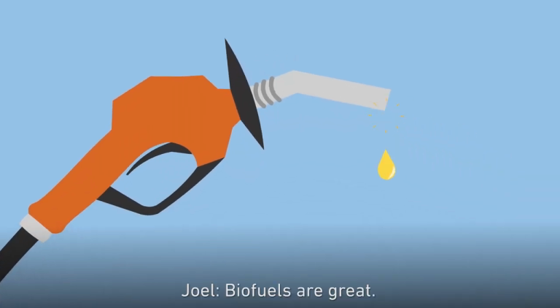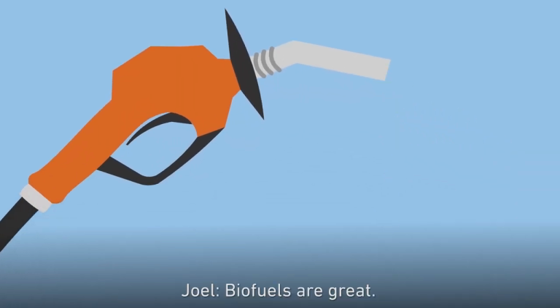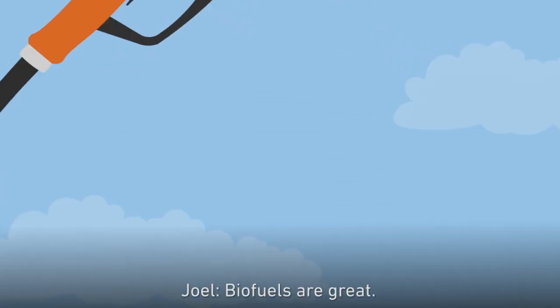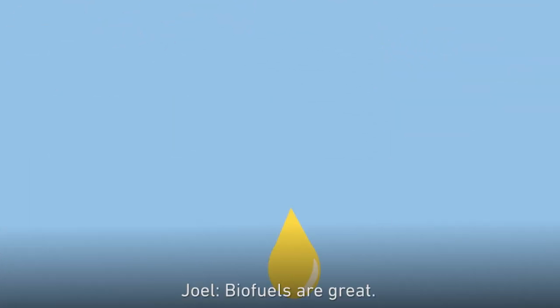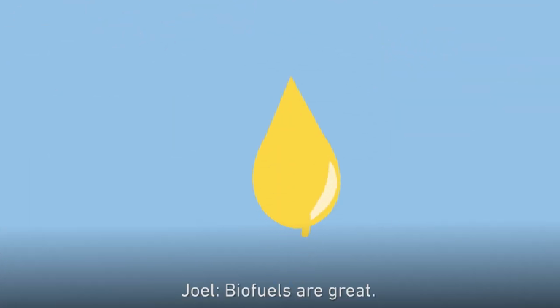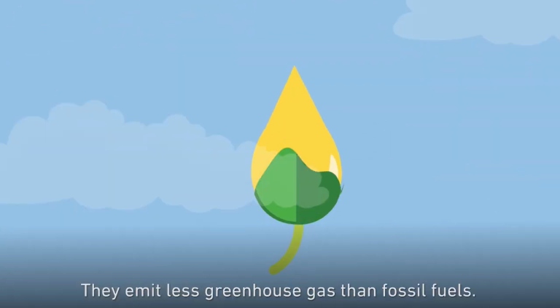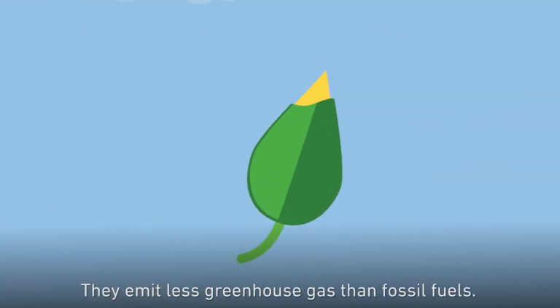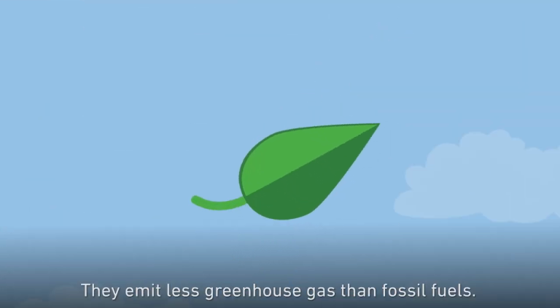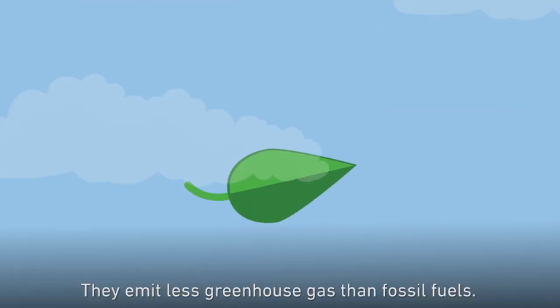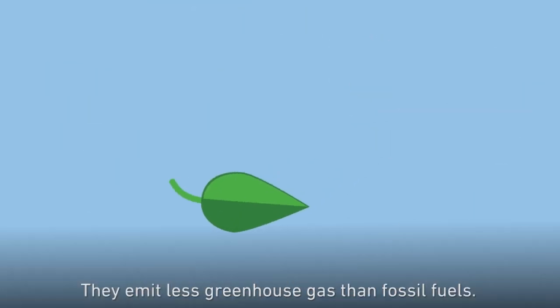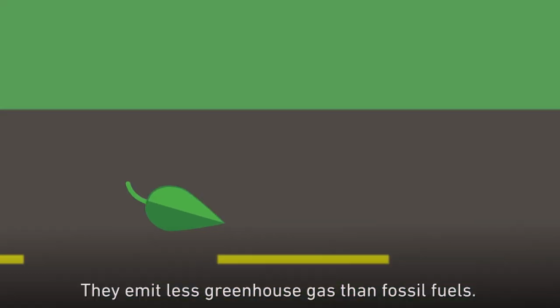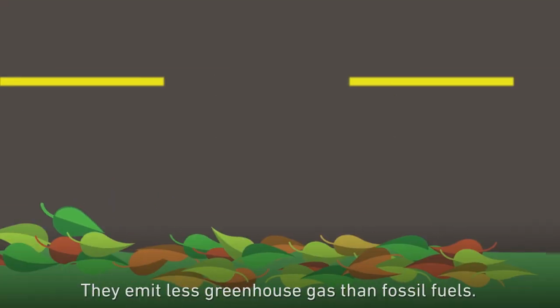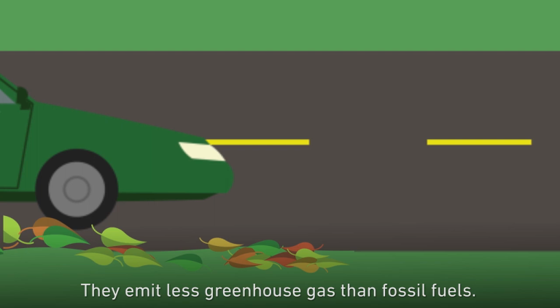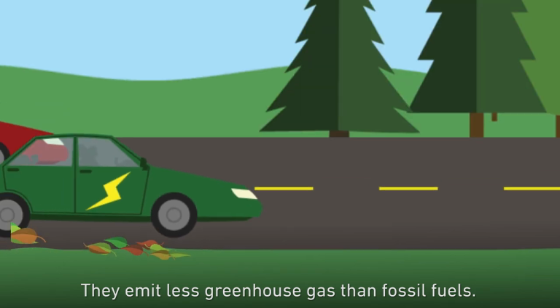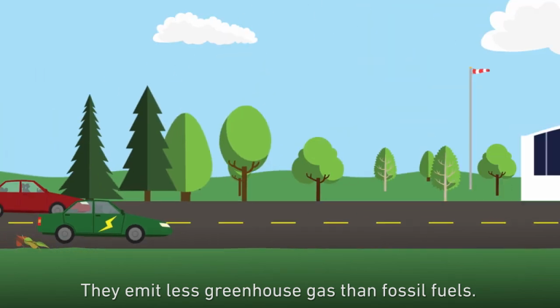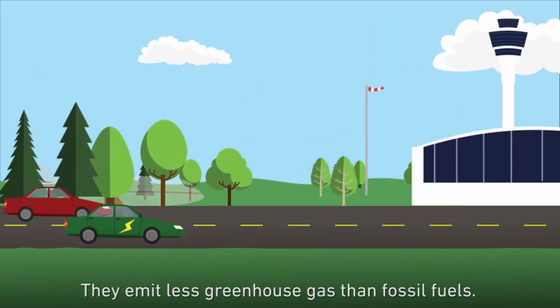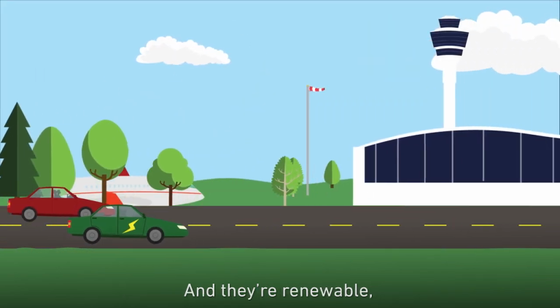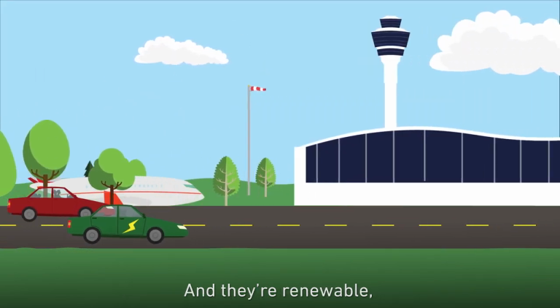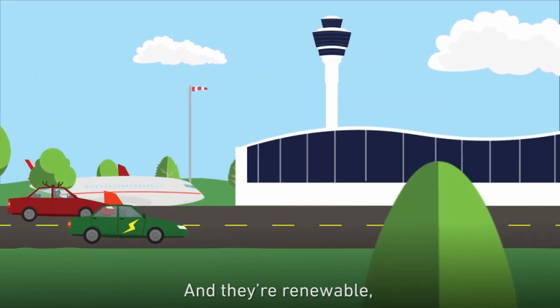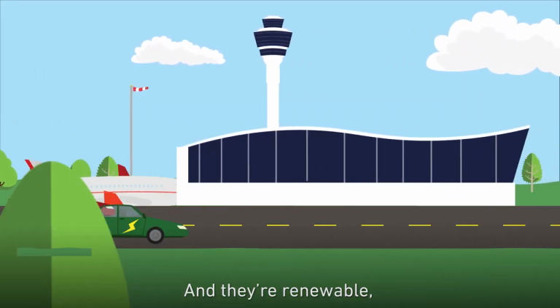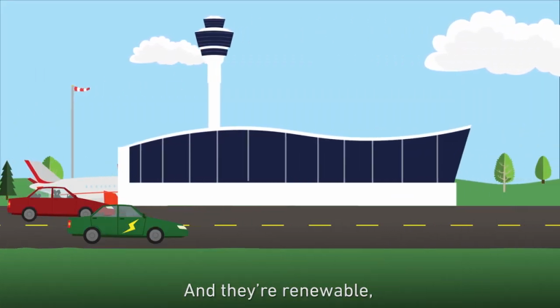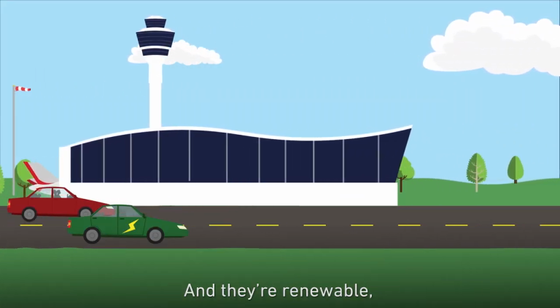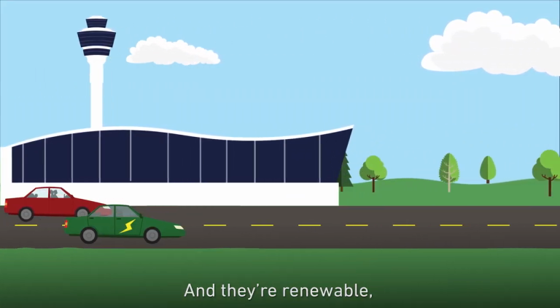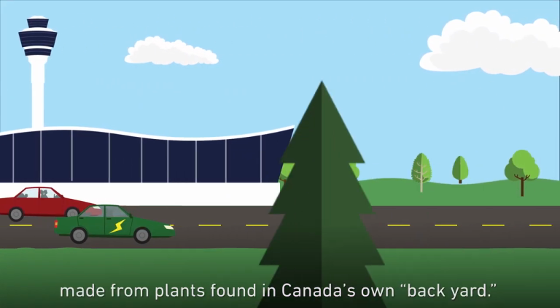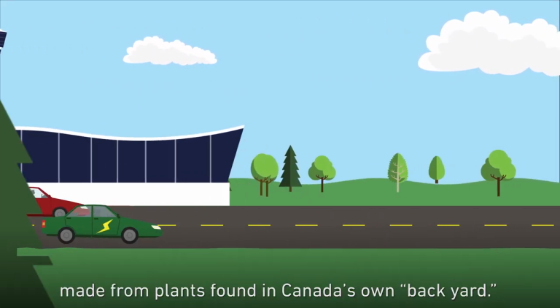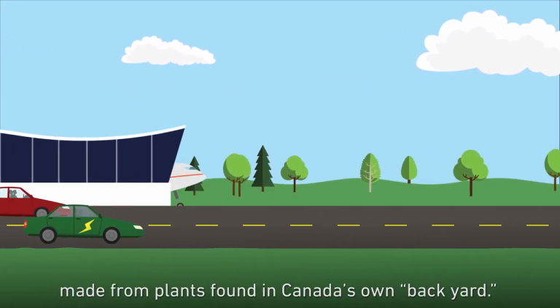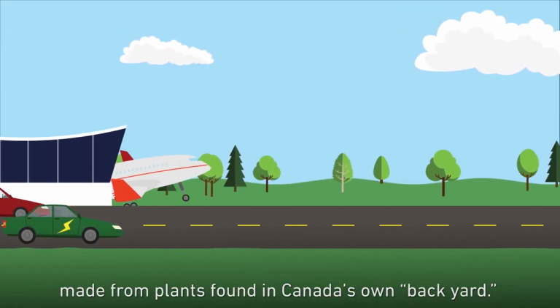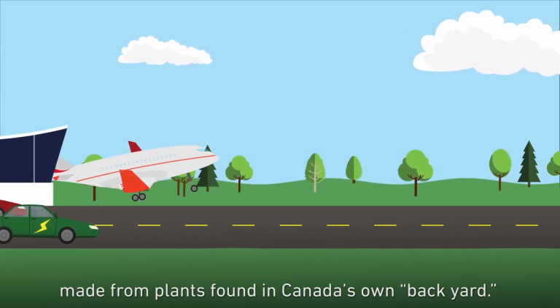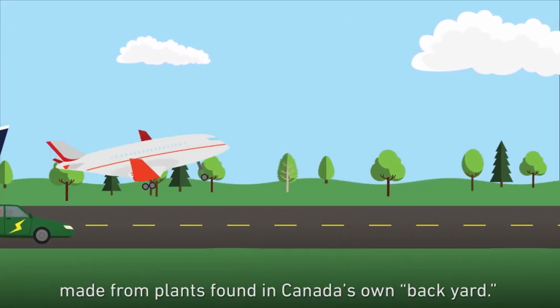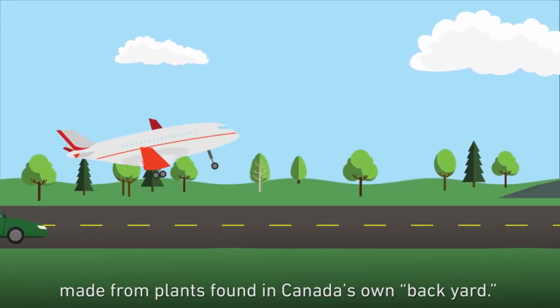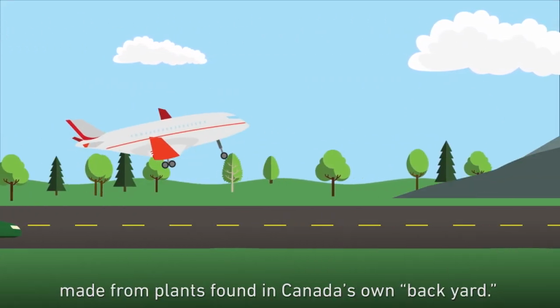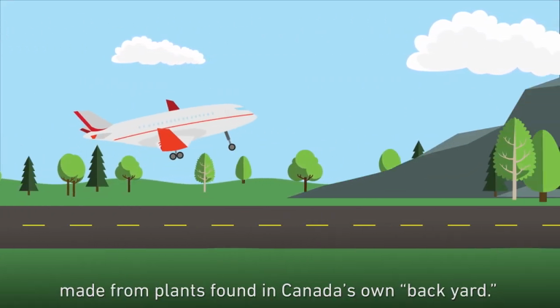Biofuels are great. They emit less greenhouse gas than fossil fuels, and they're renewable, made from plants found in Canada's own backyard.